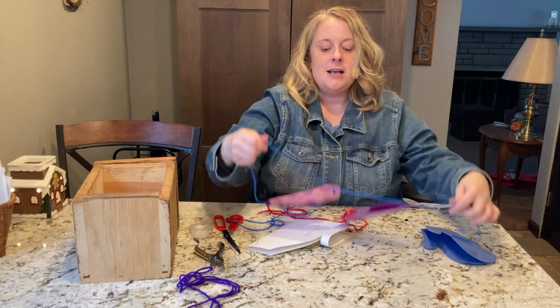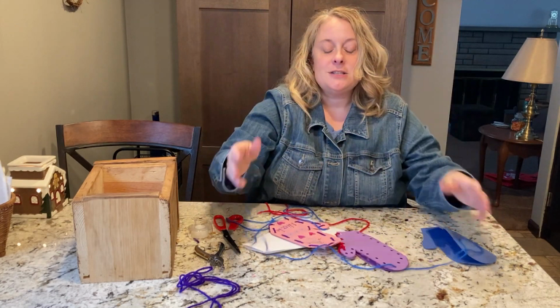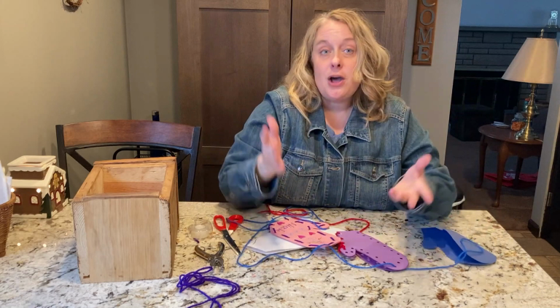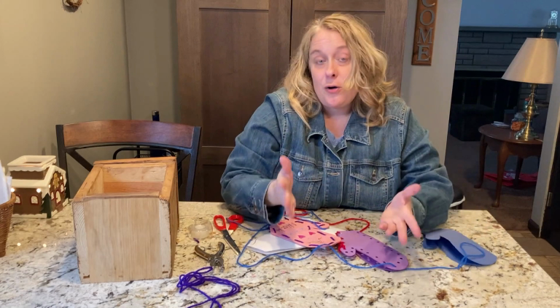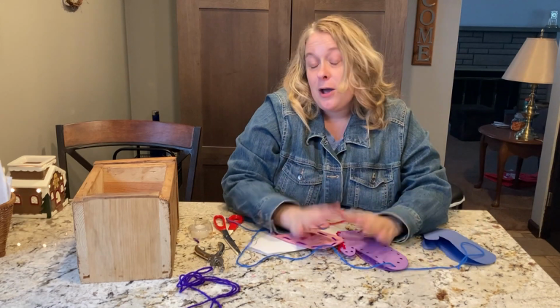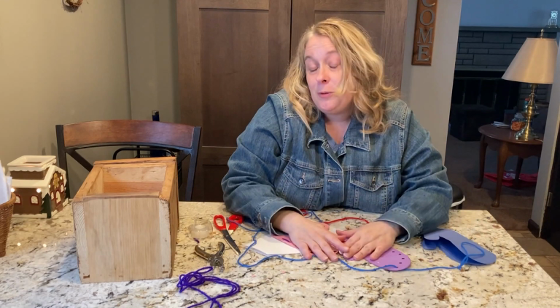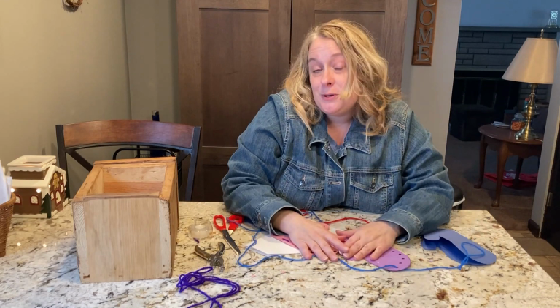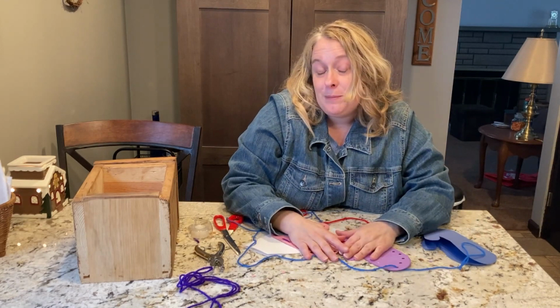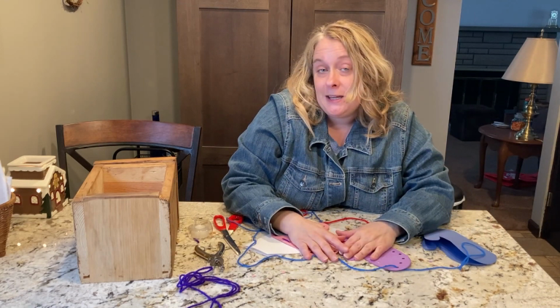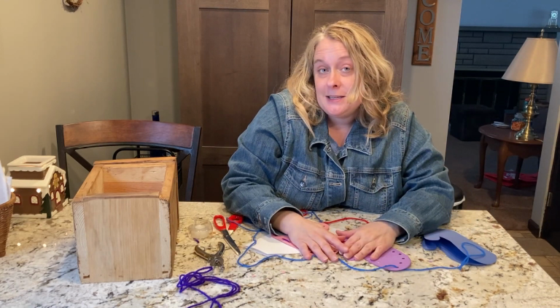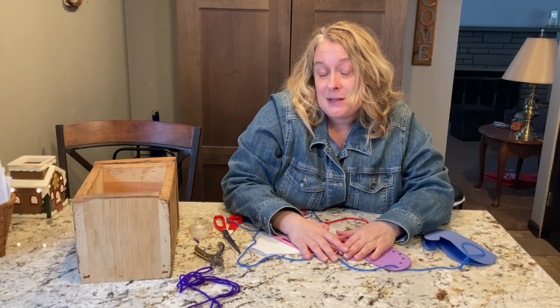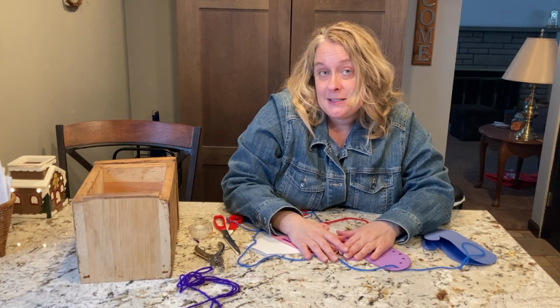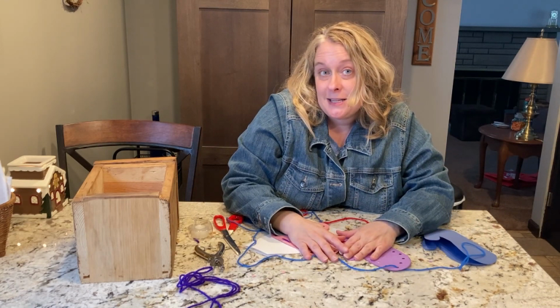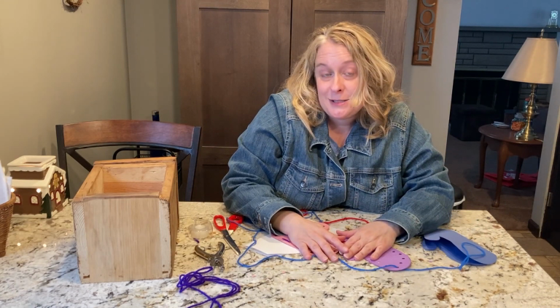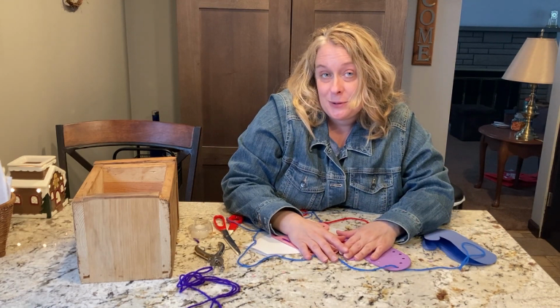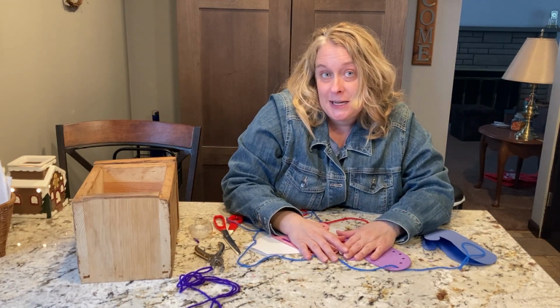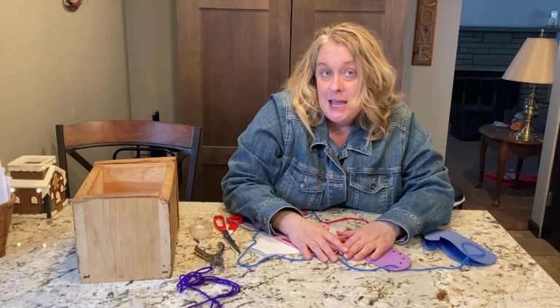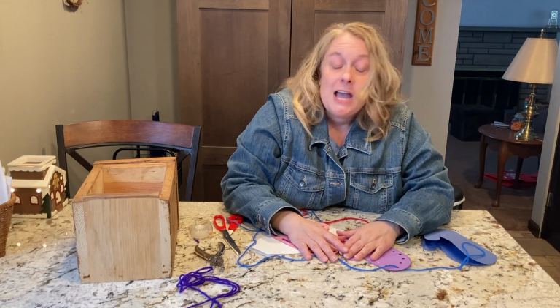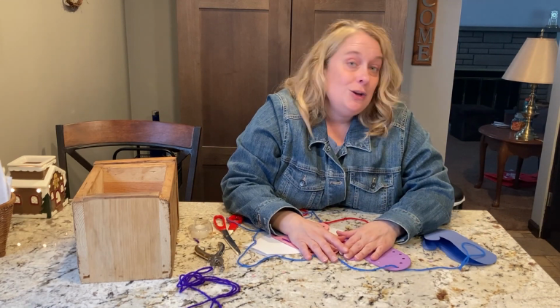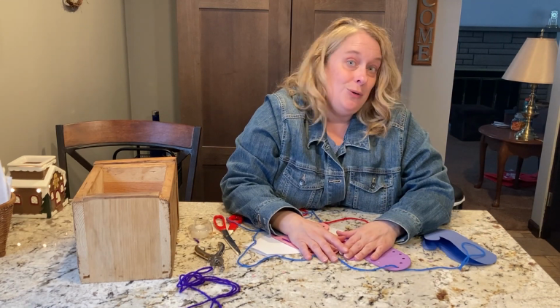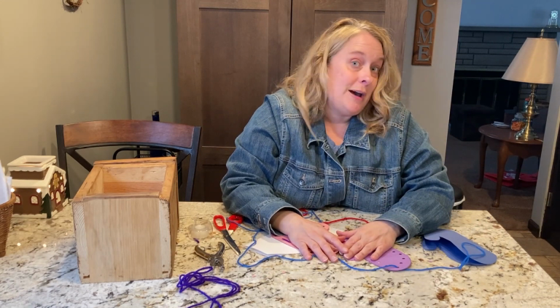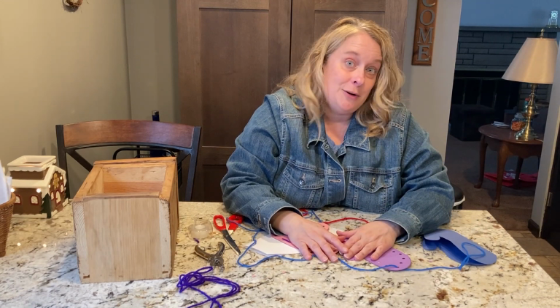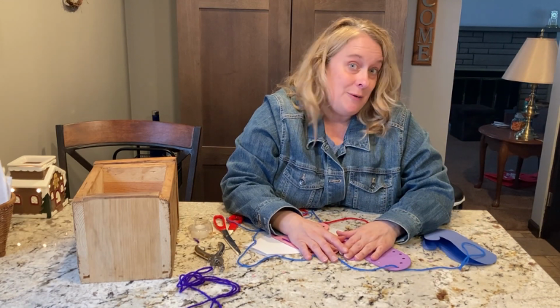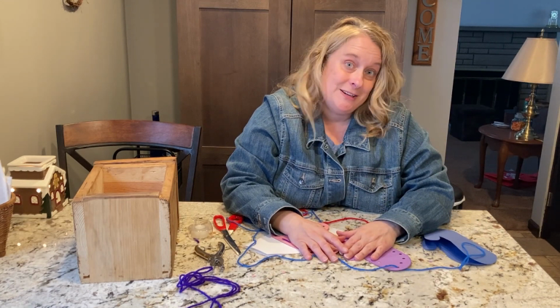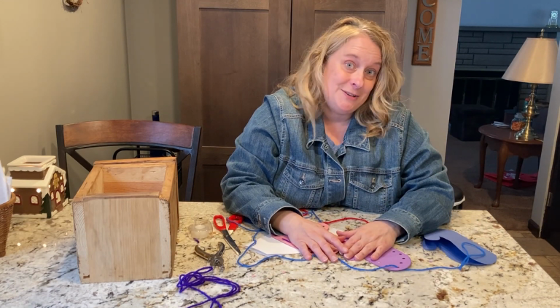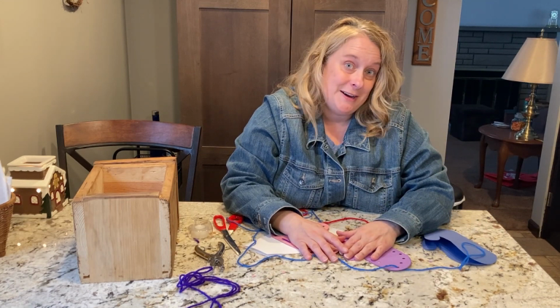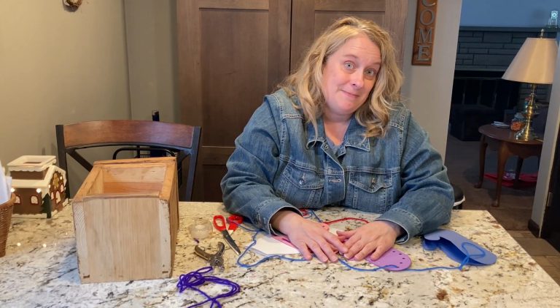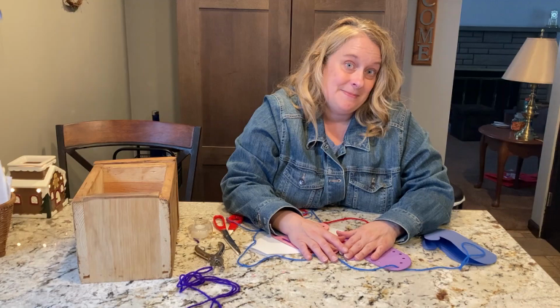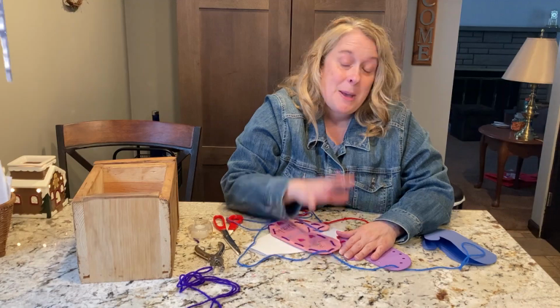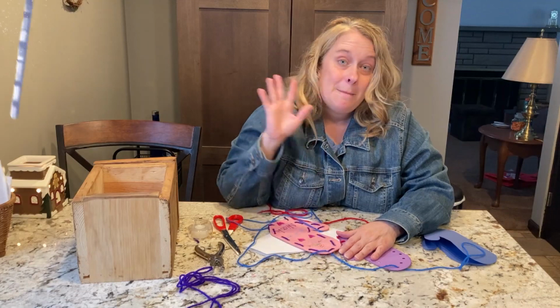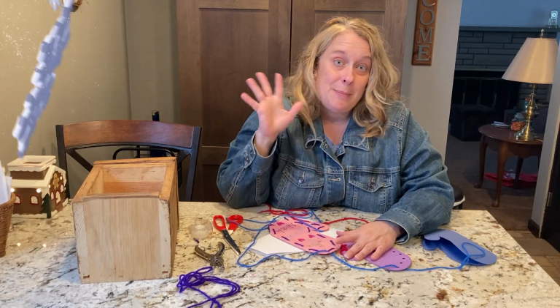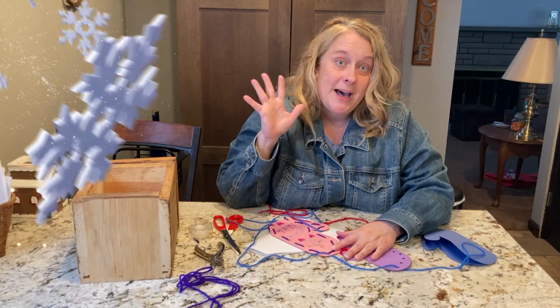So I hope you enjoyed making these mittens and the story. You have a great winter time. Bye-bye.